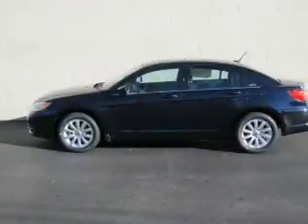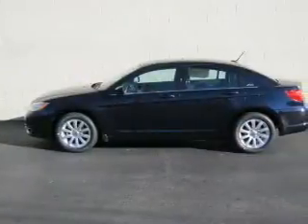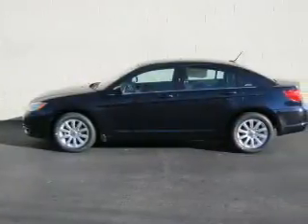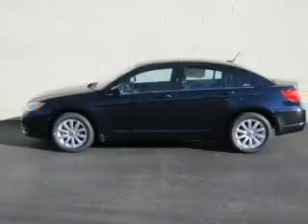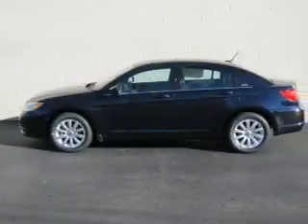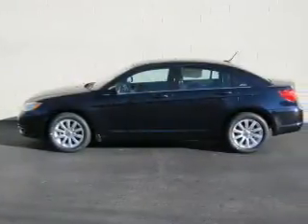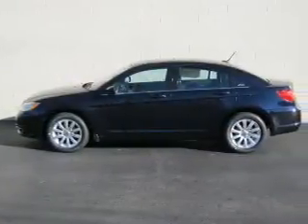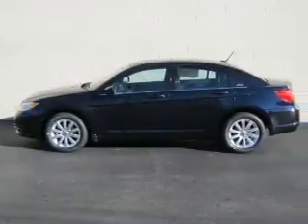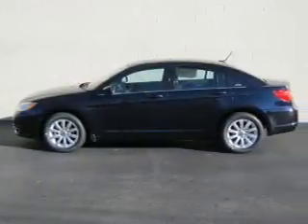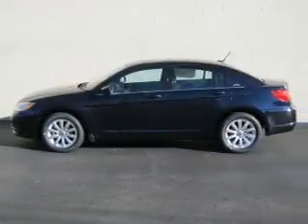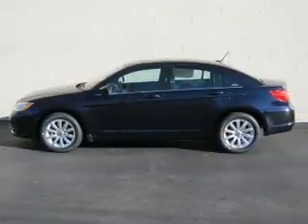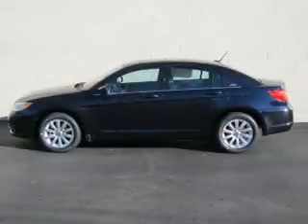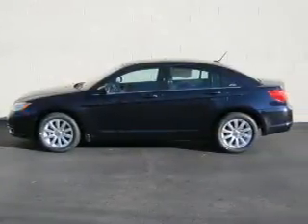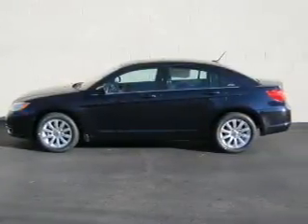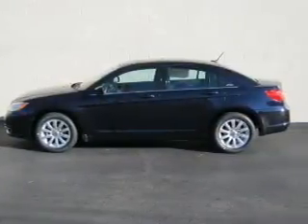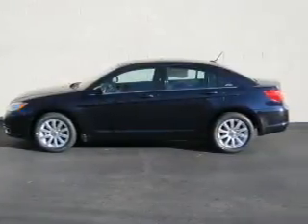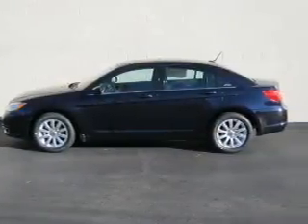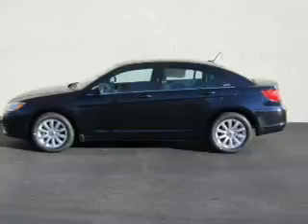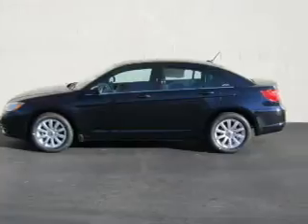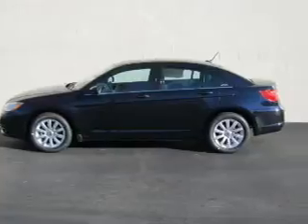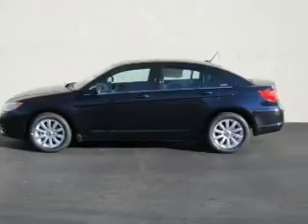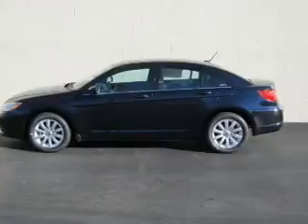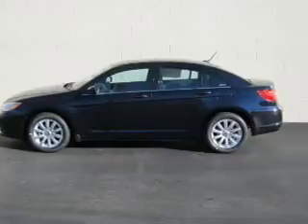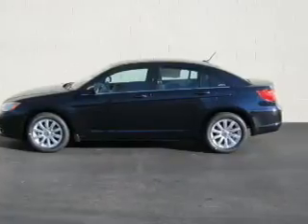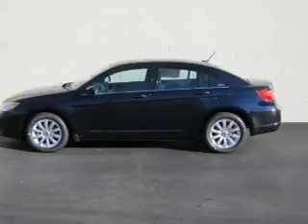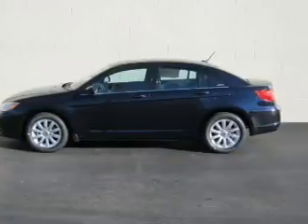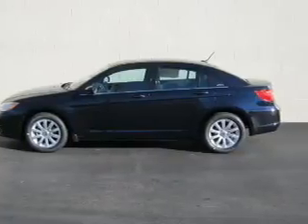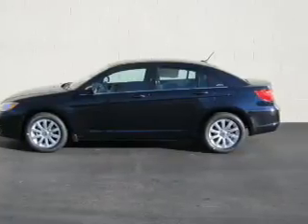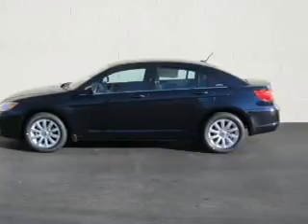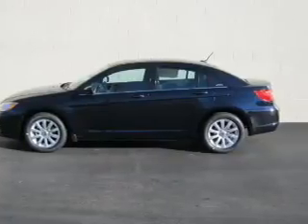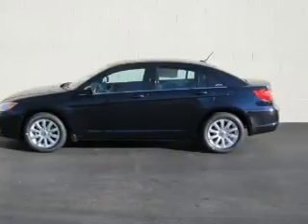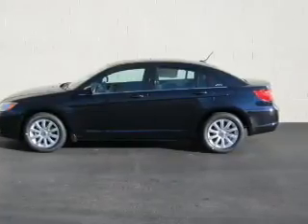An AM FM stereo with a CD player. An adjustable tilt steering wheel. Call today to schedule a test drive.